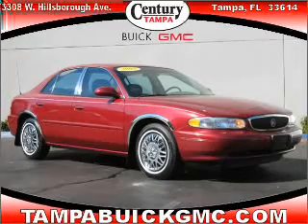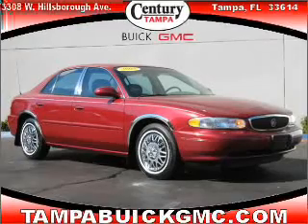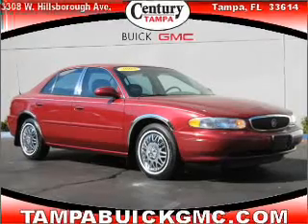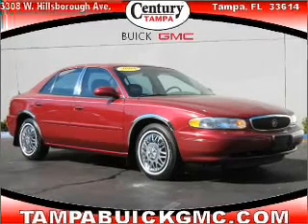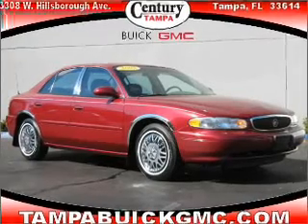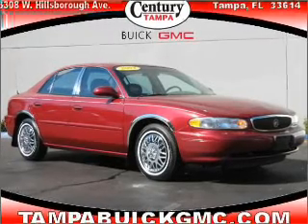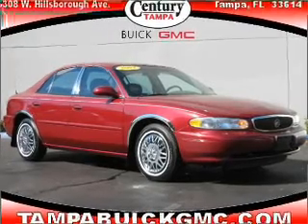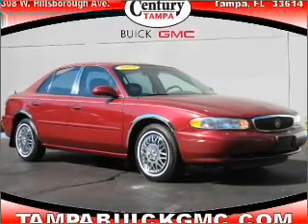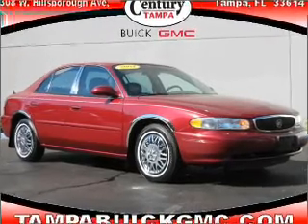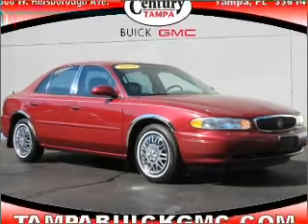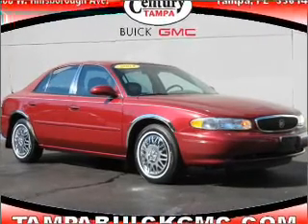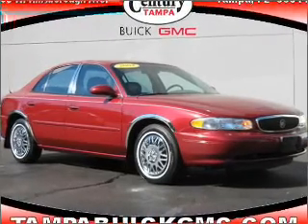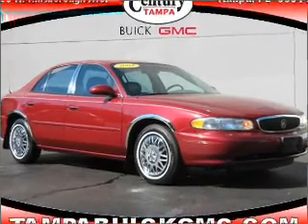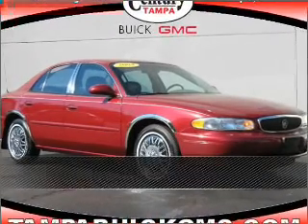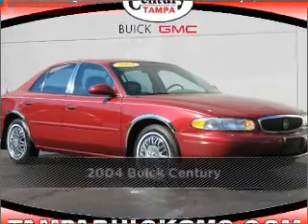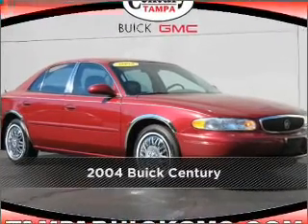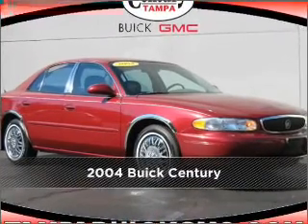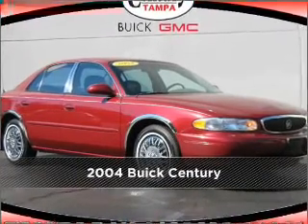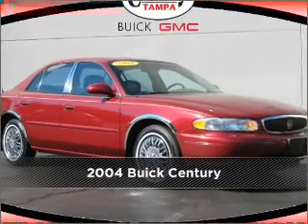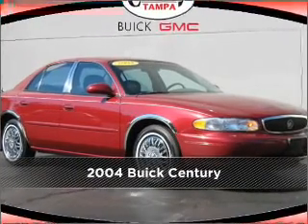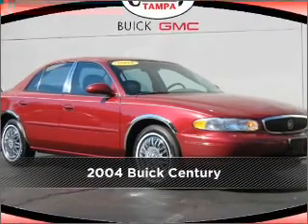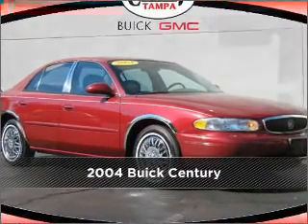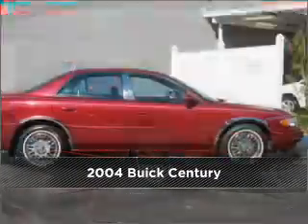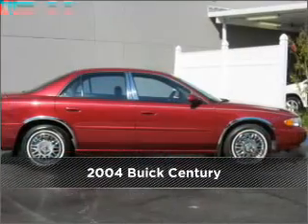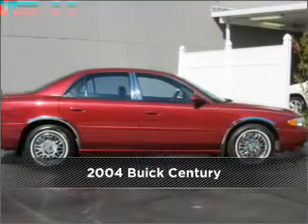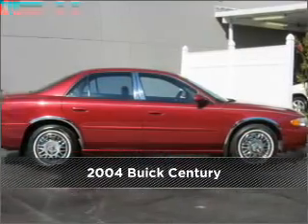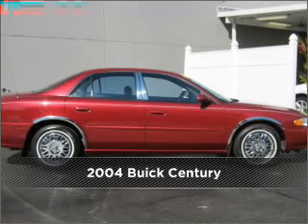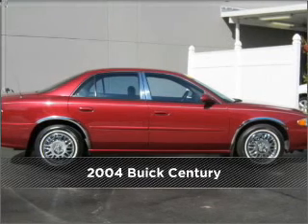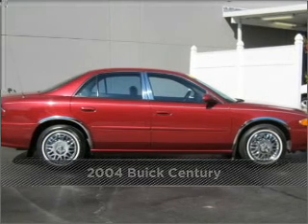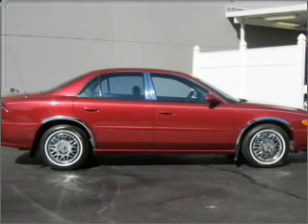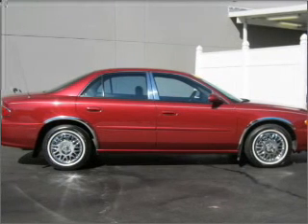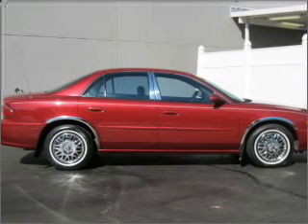Your dream has been realized with this 2004 Buick. This vehicle will more than meet your needs.